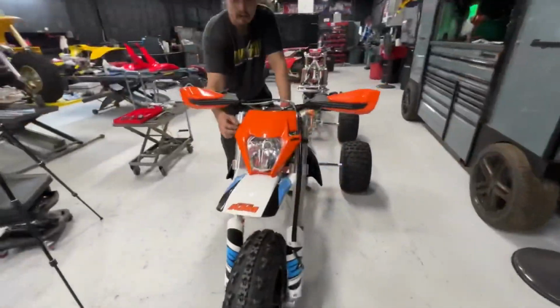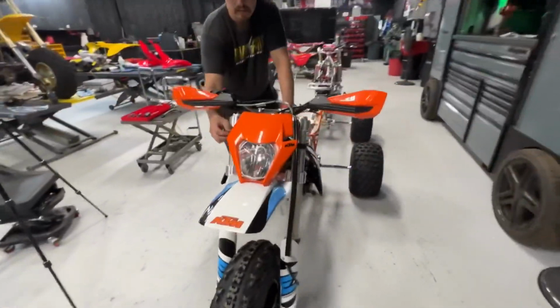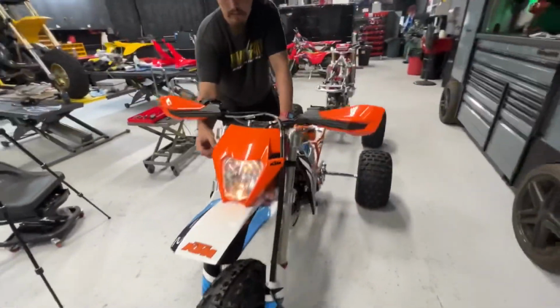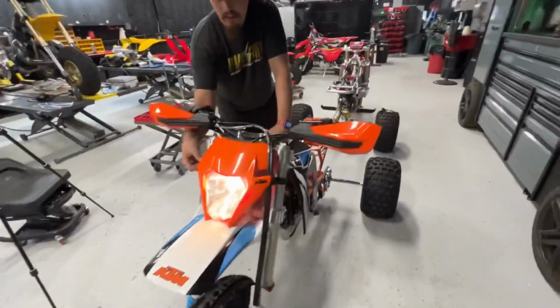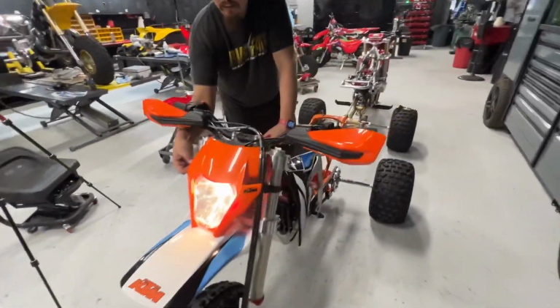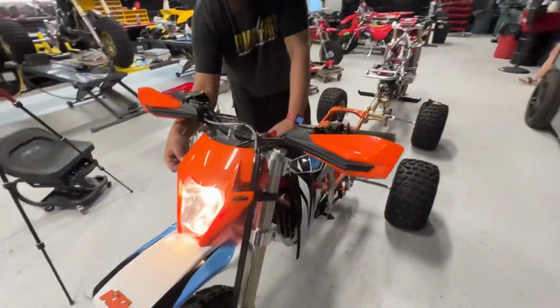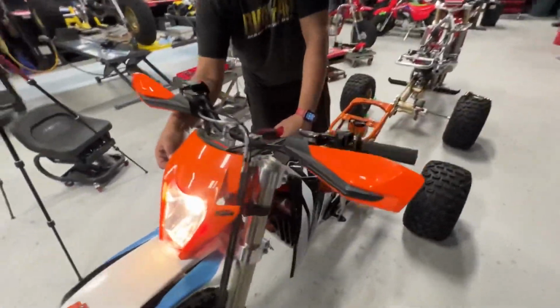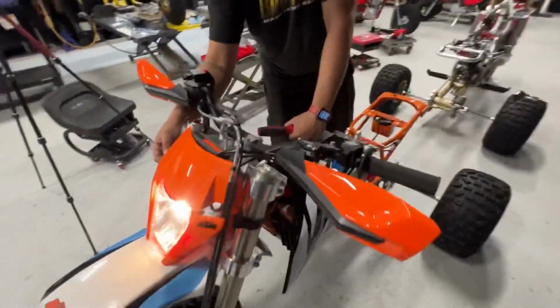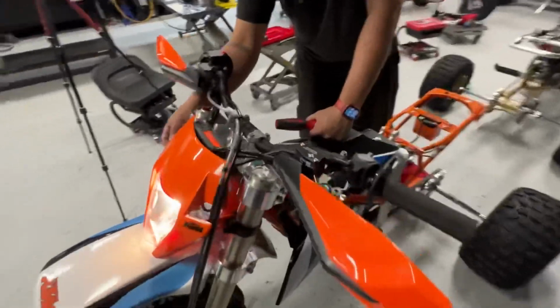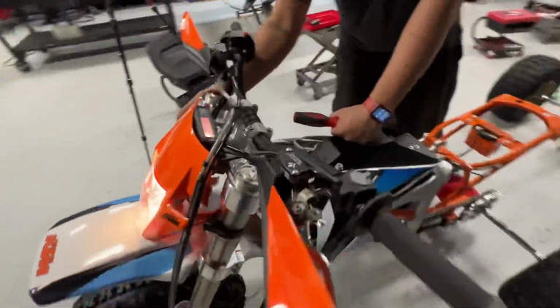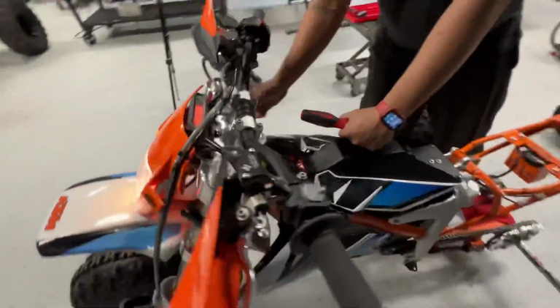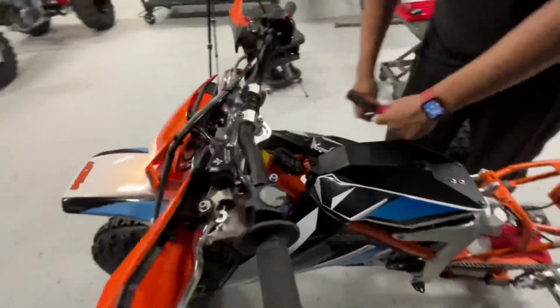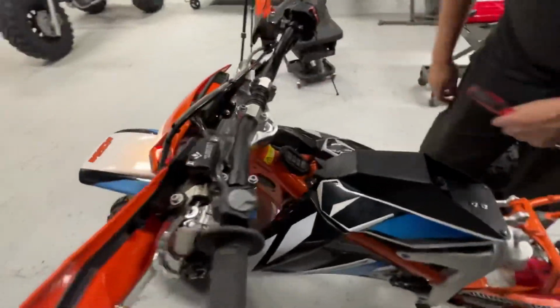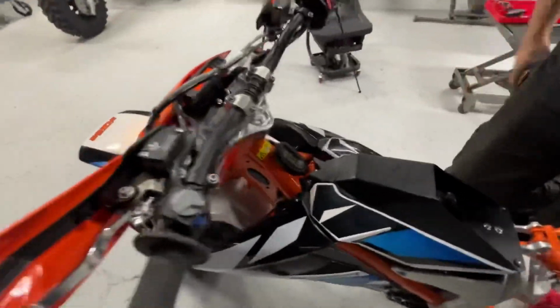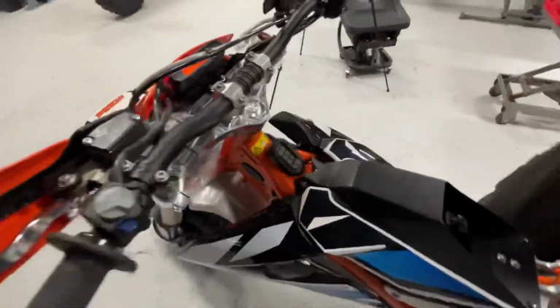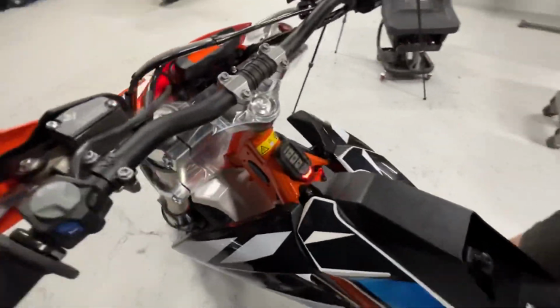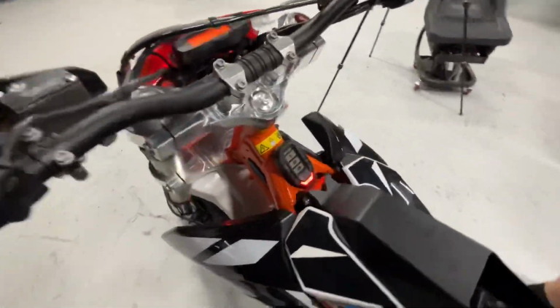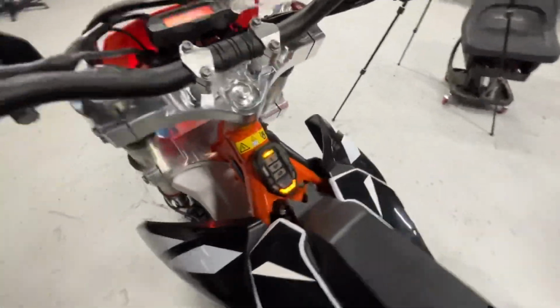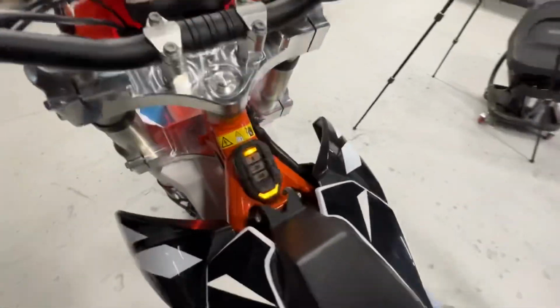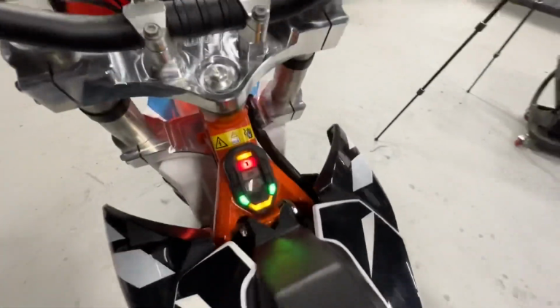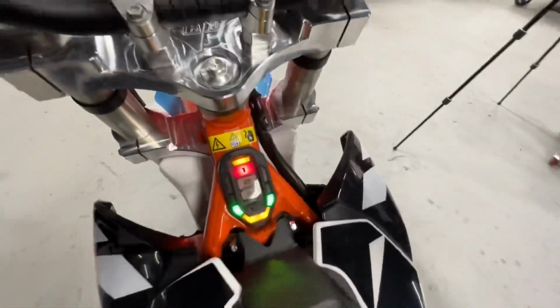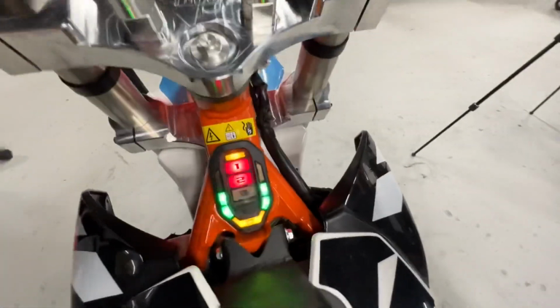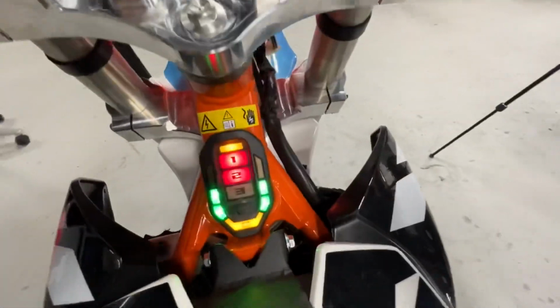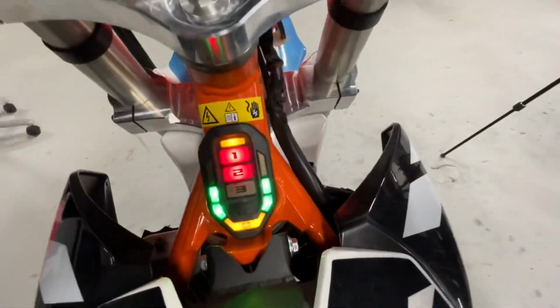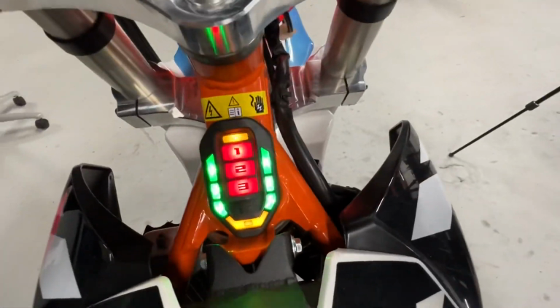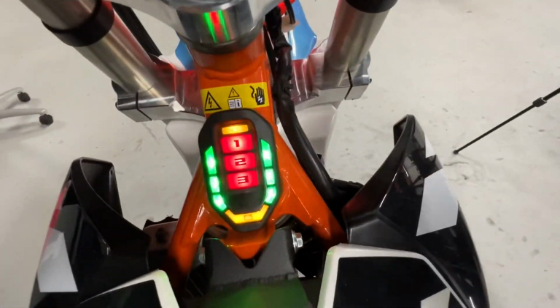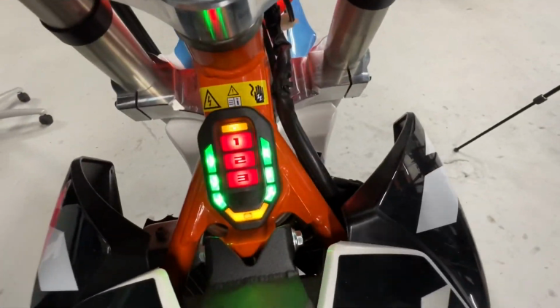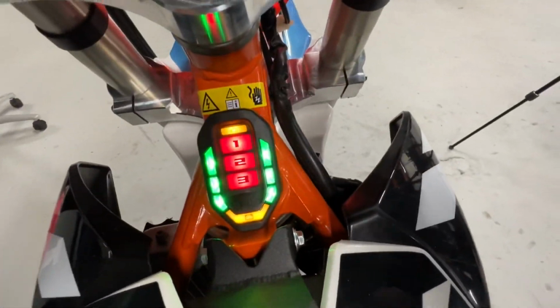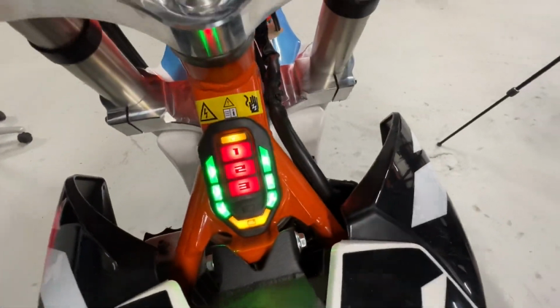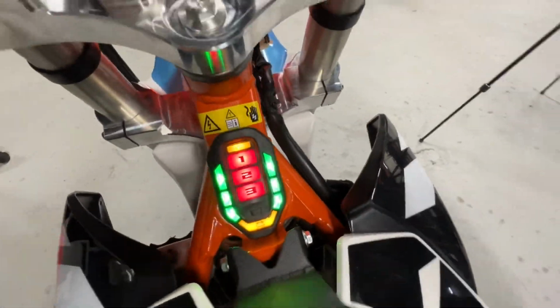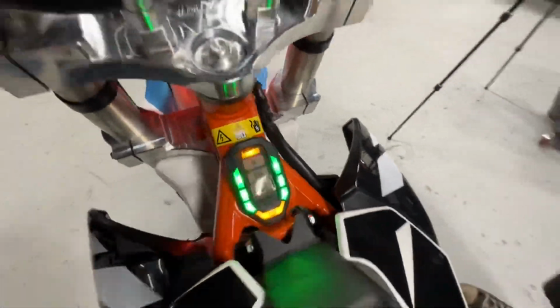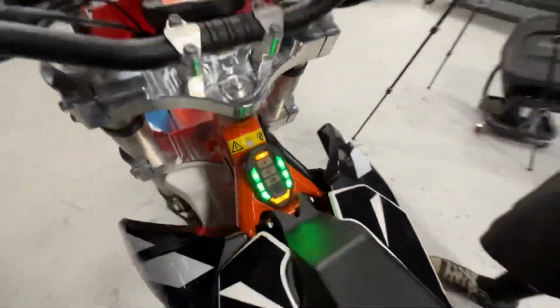What do we got? She's charged — we got a fully charged battery, she's ready to rip. Oh man.